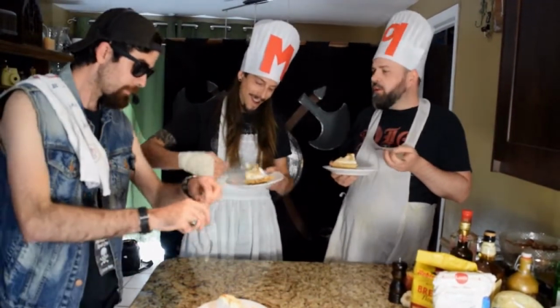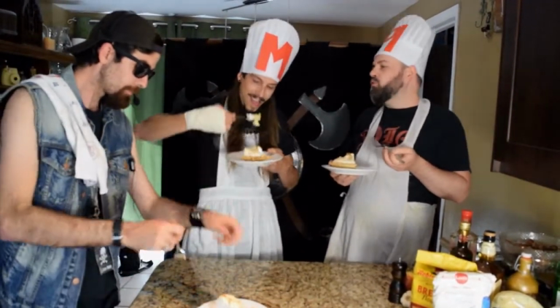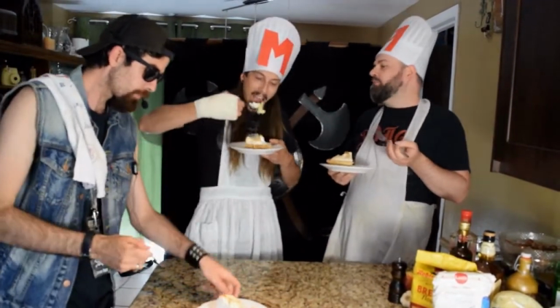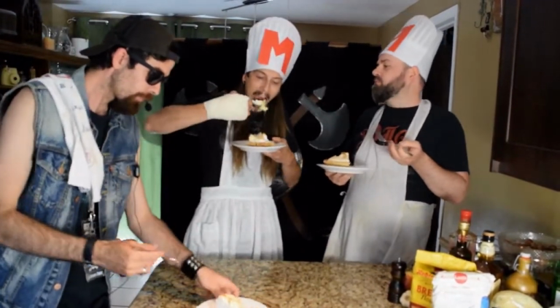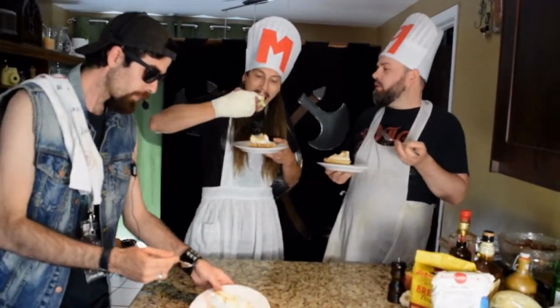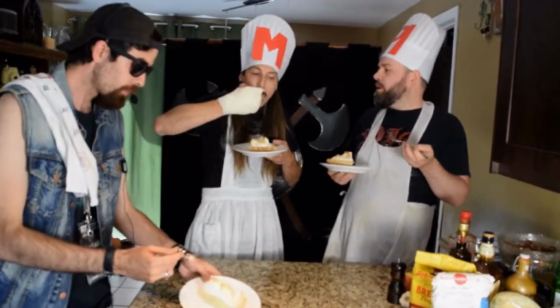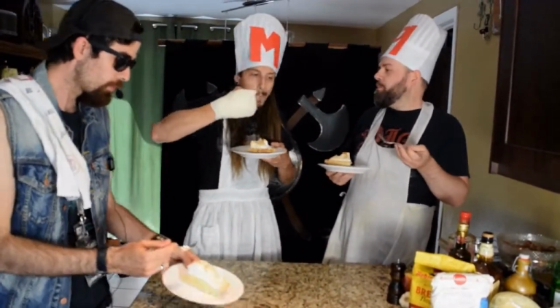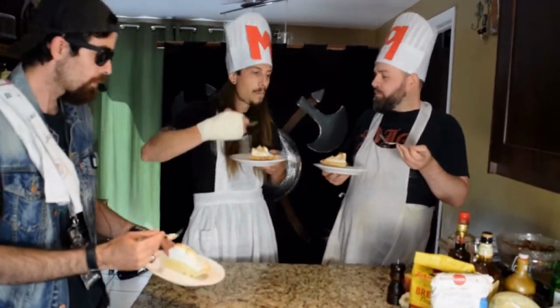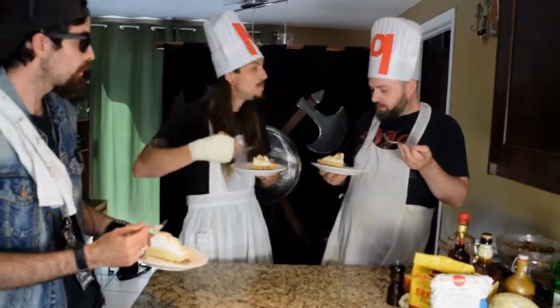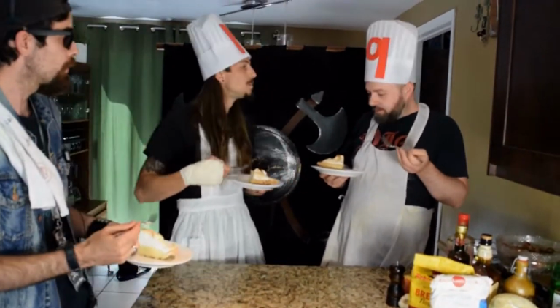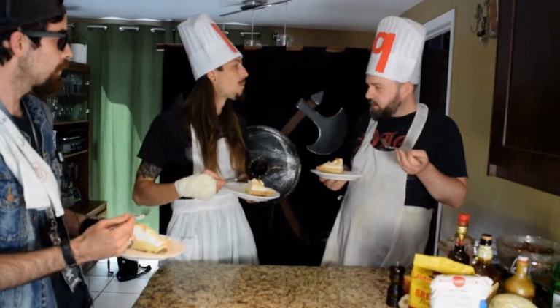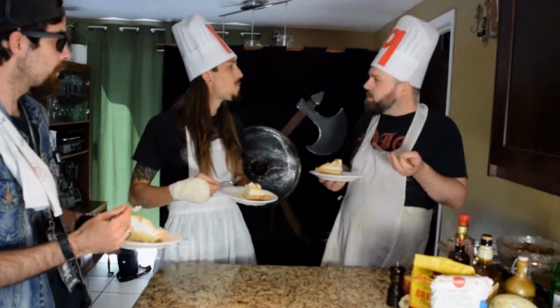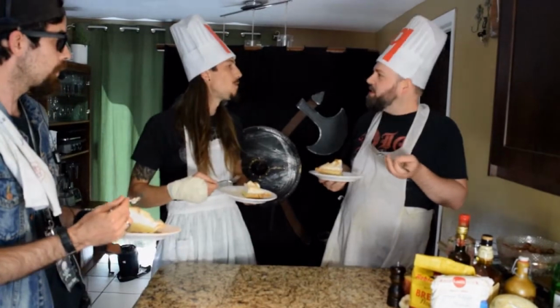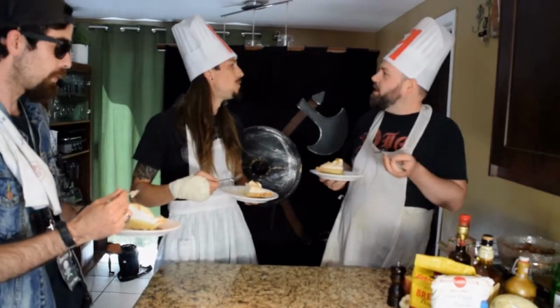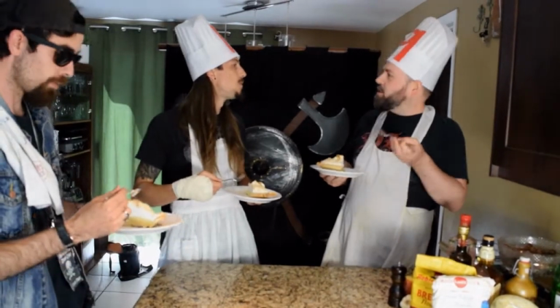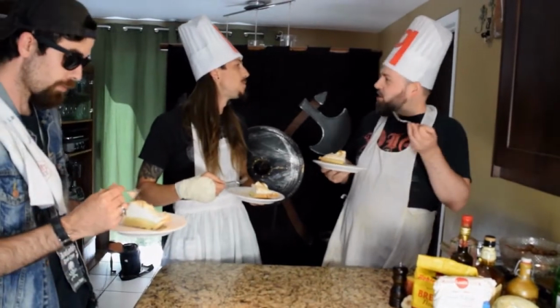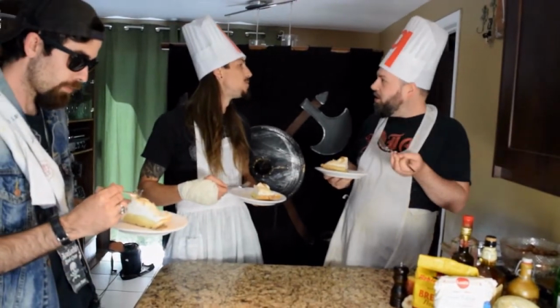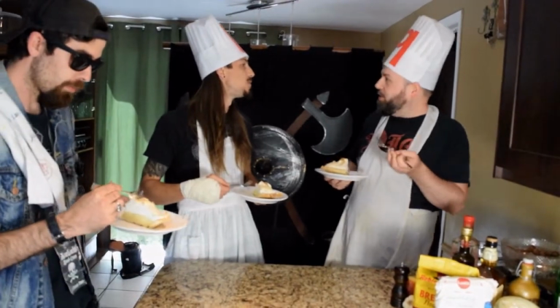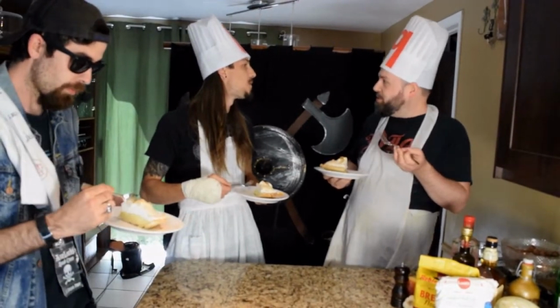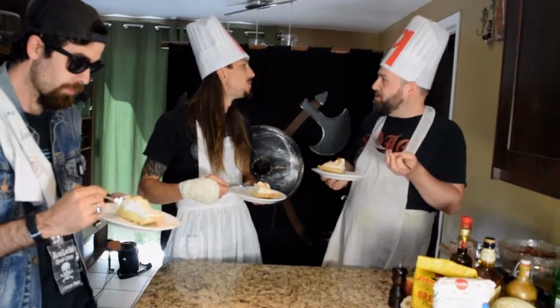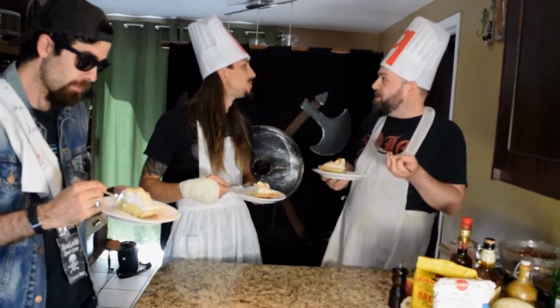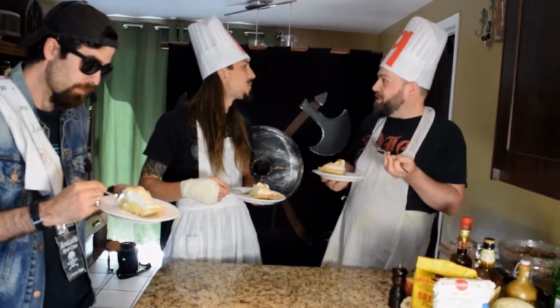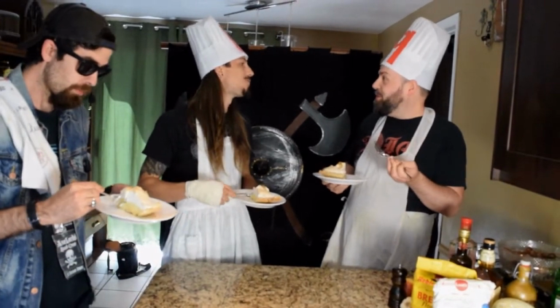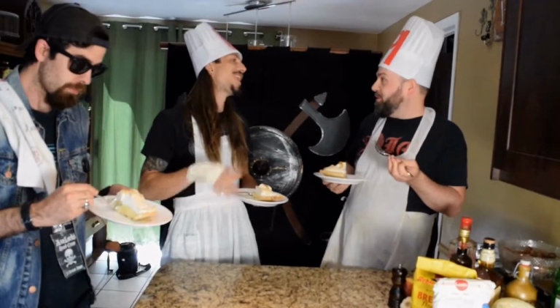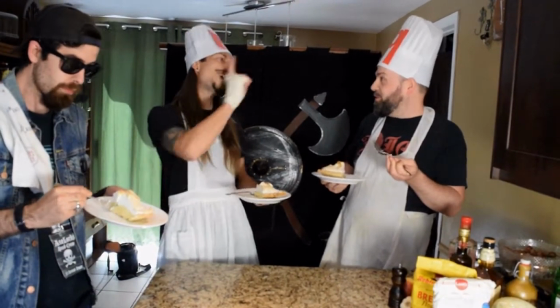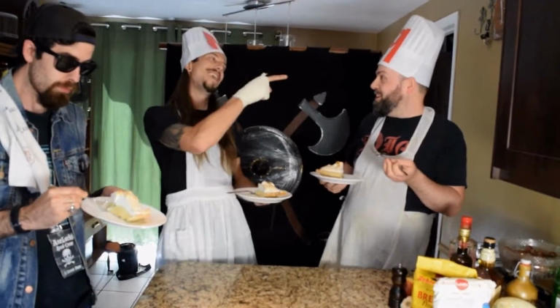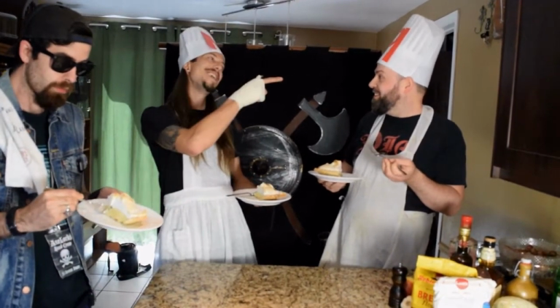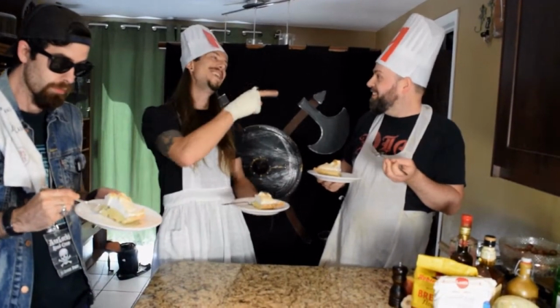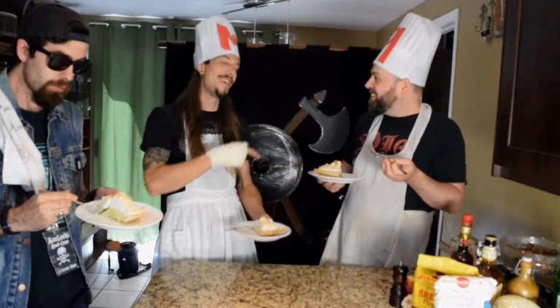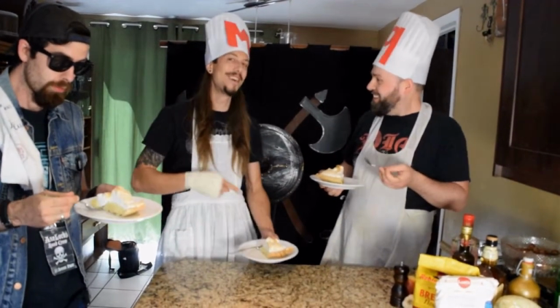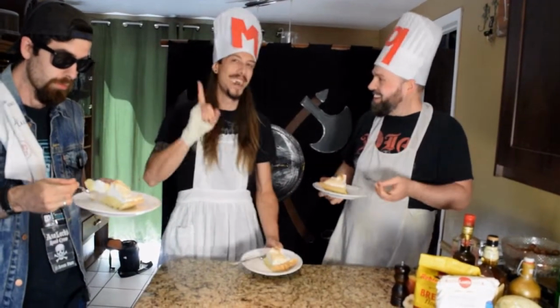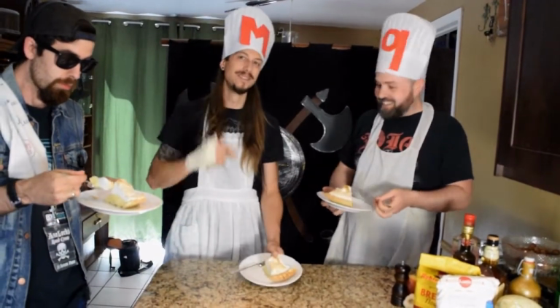Oh wait, you know what? It was the skull that was the poisonous part of the gorilla. Yeah, right.